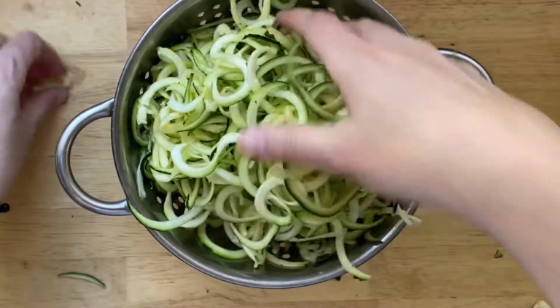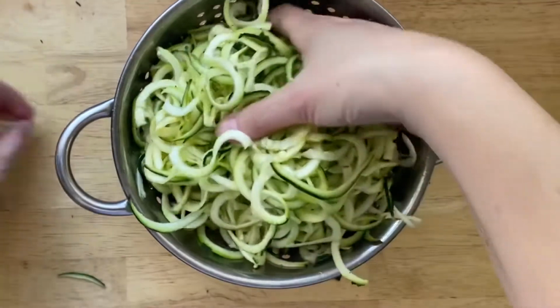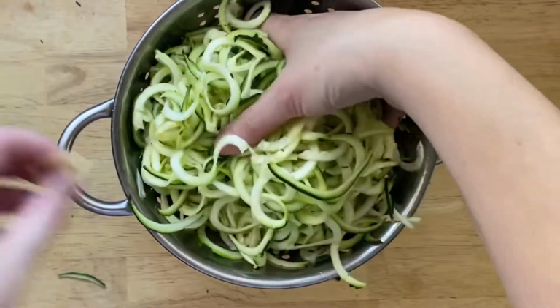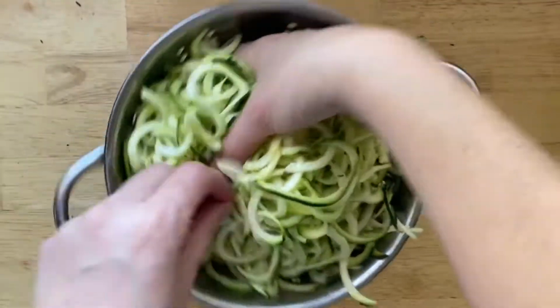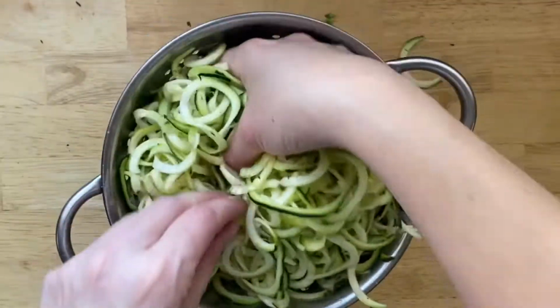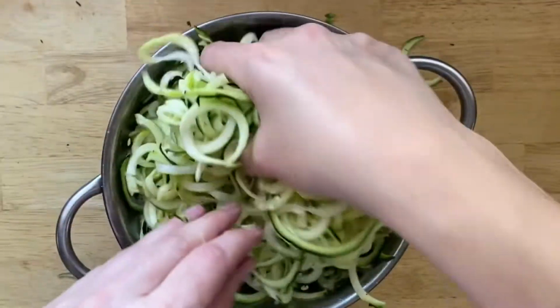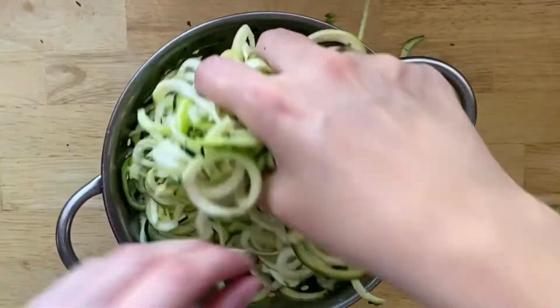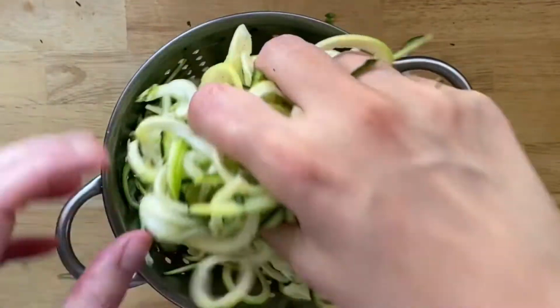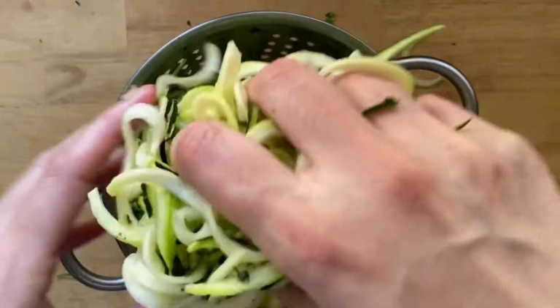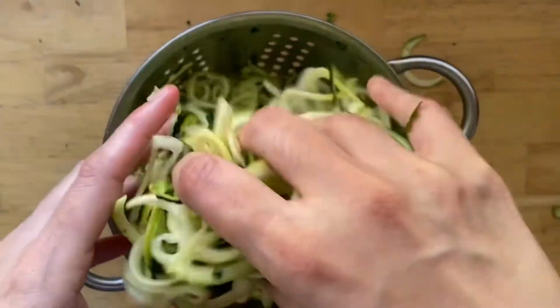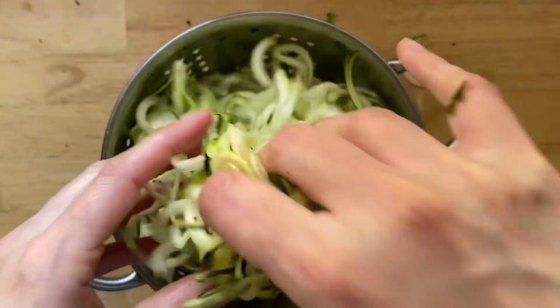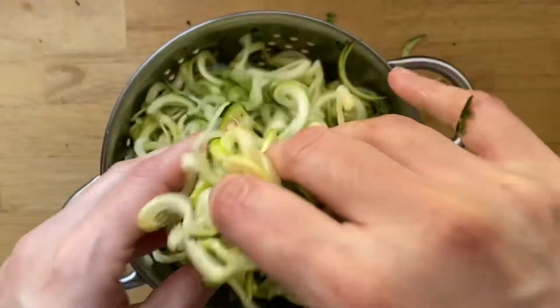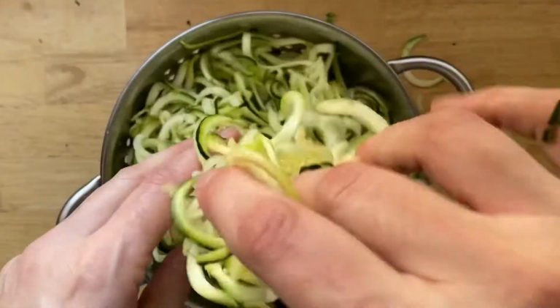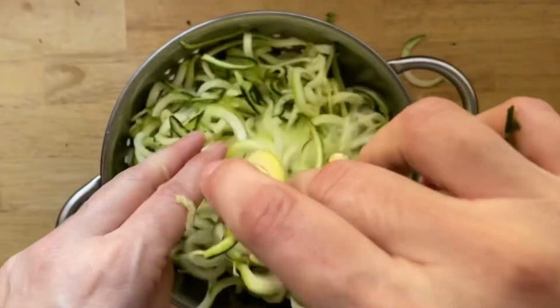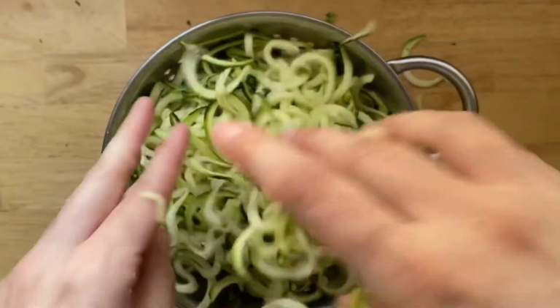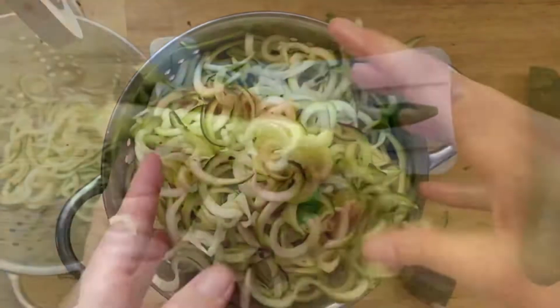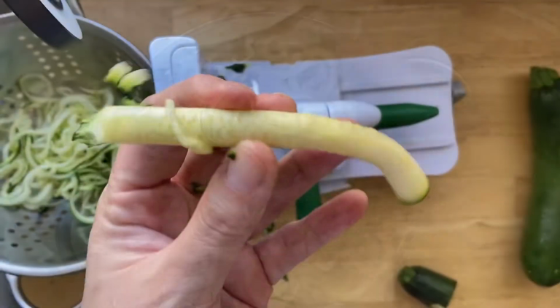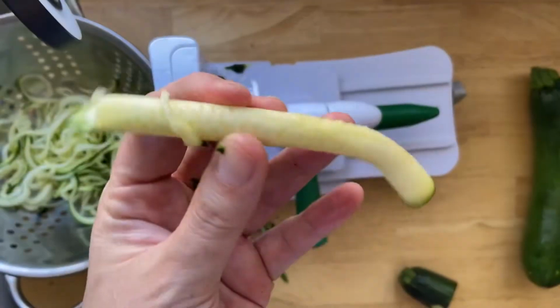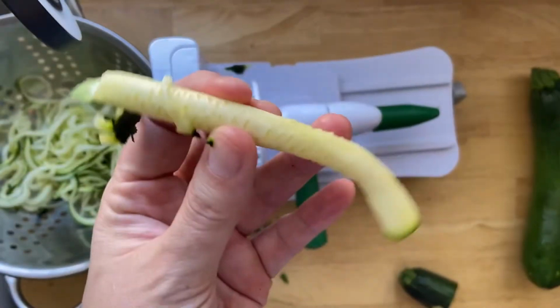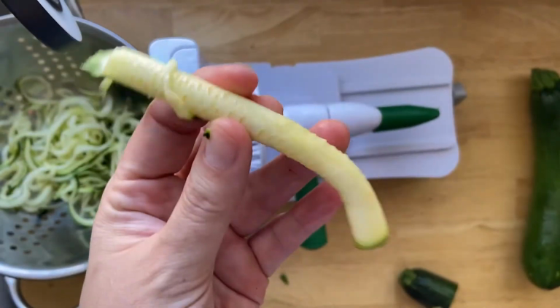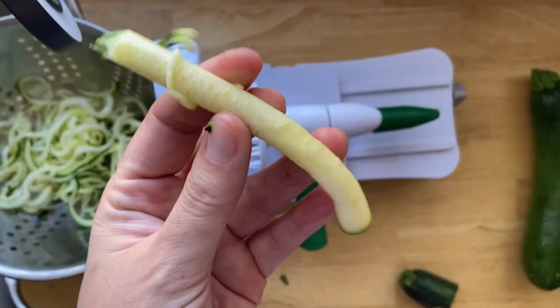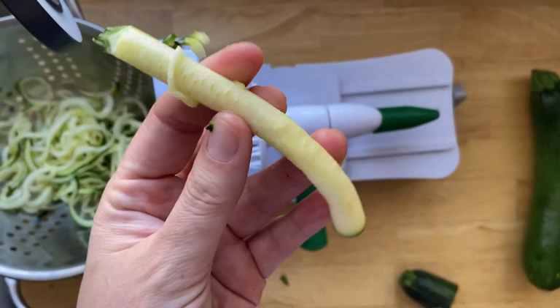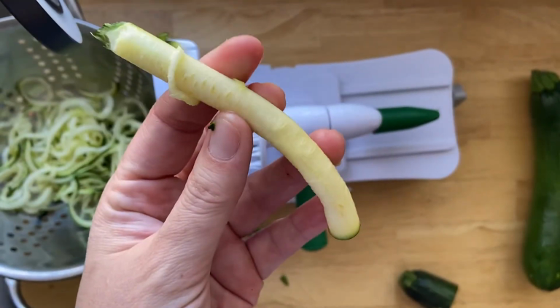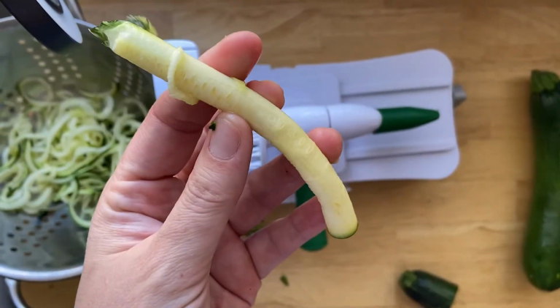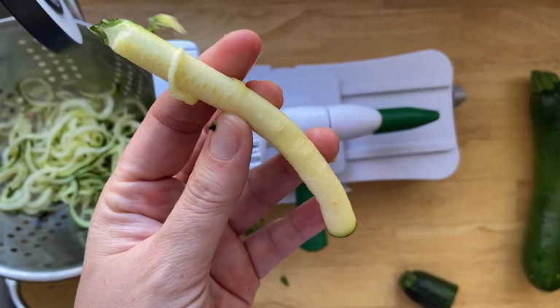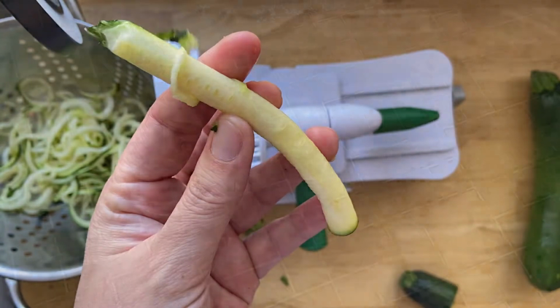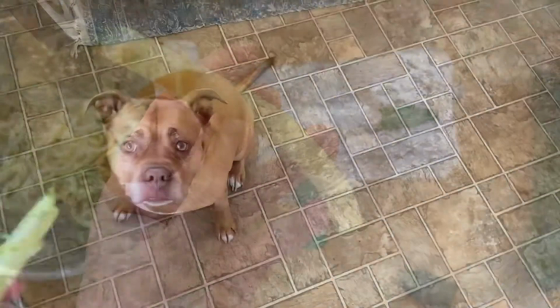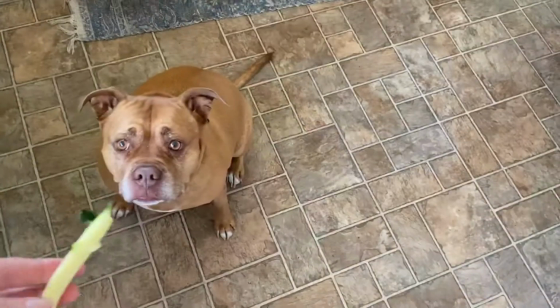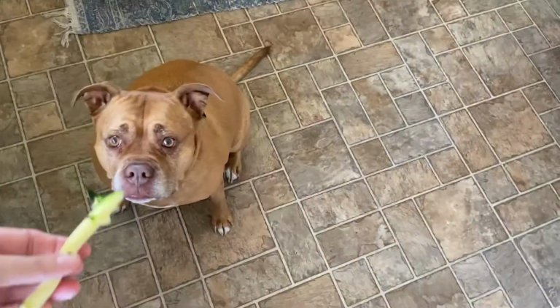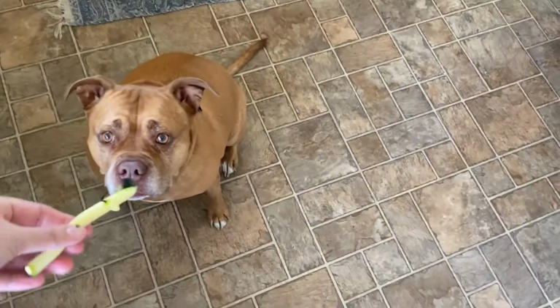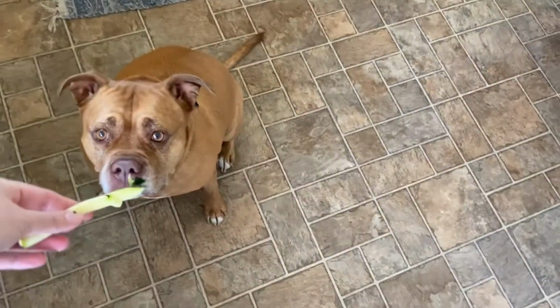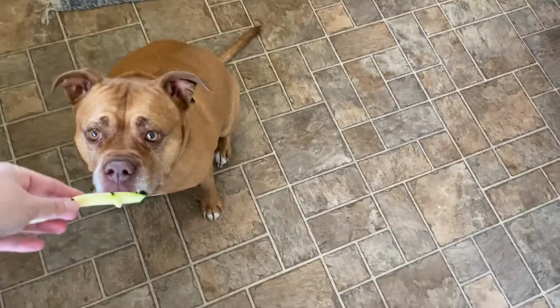When I spiralize any vegetable, I love giving the little middle parts to Olives. She loves them as a snack.